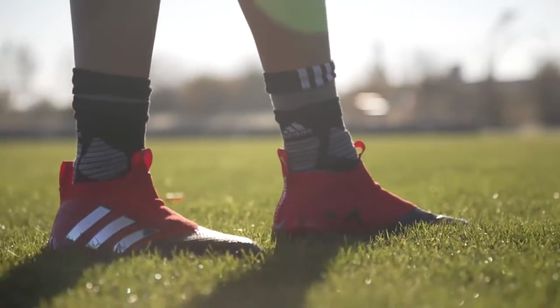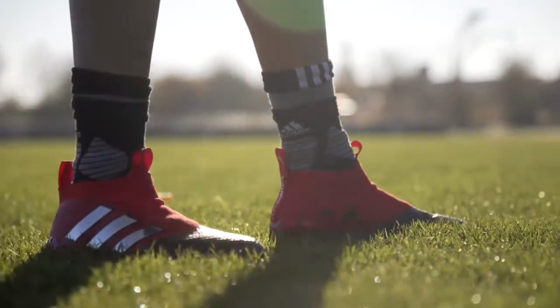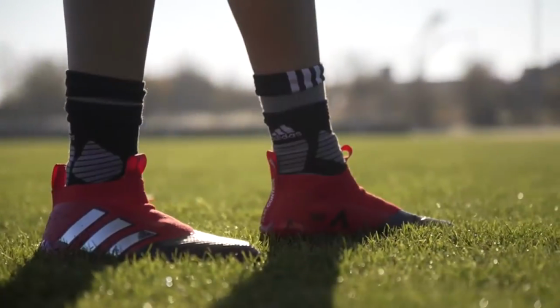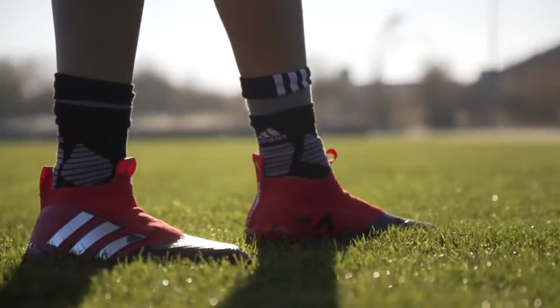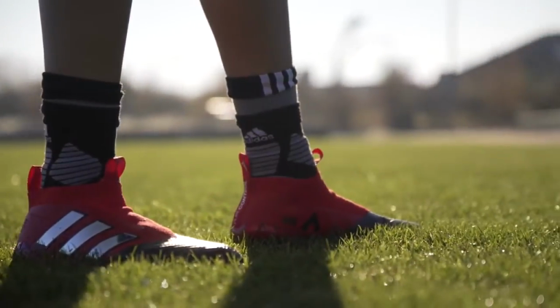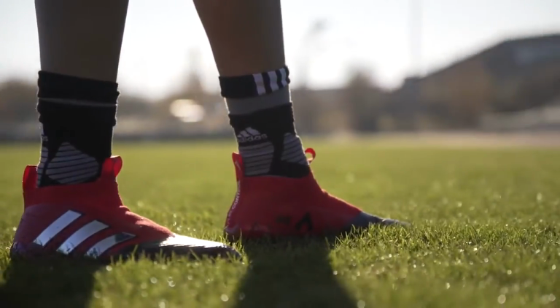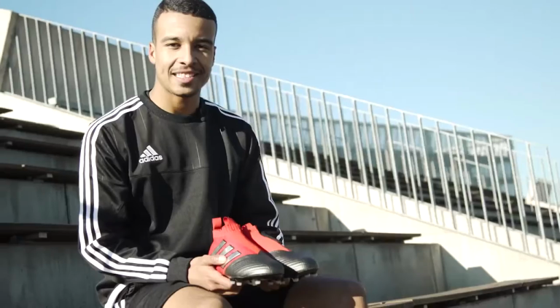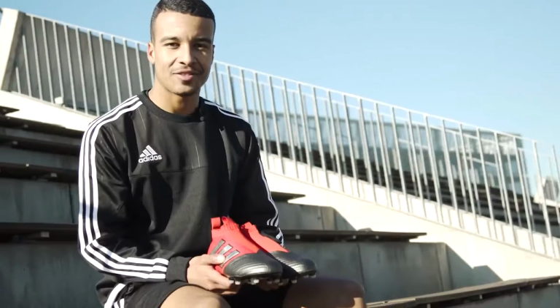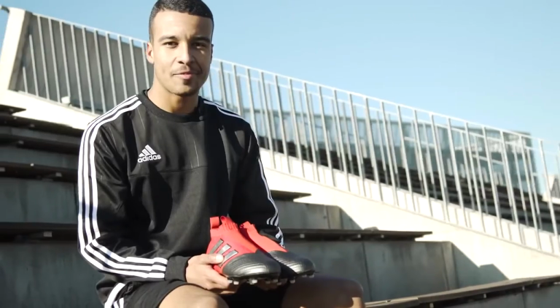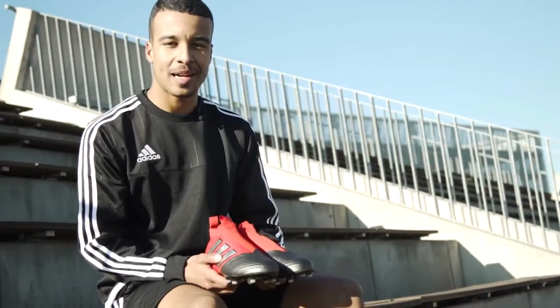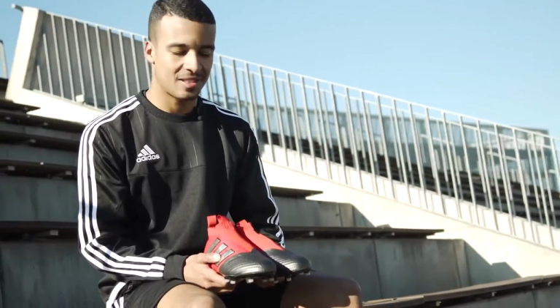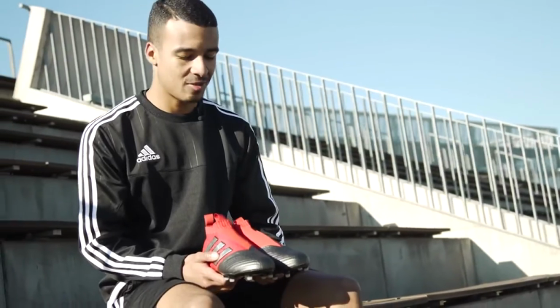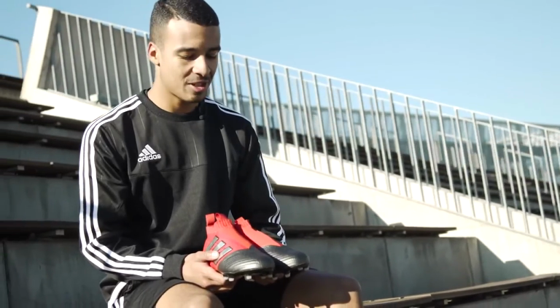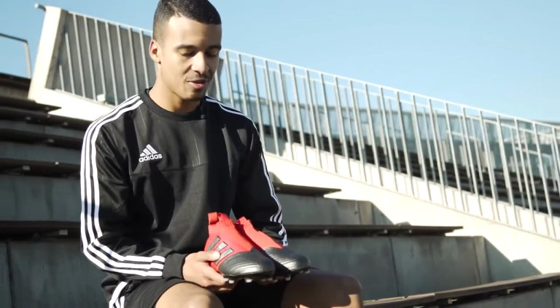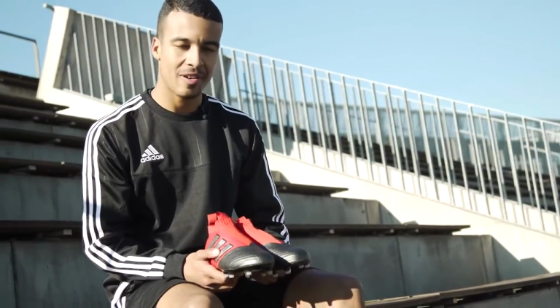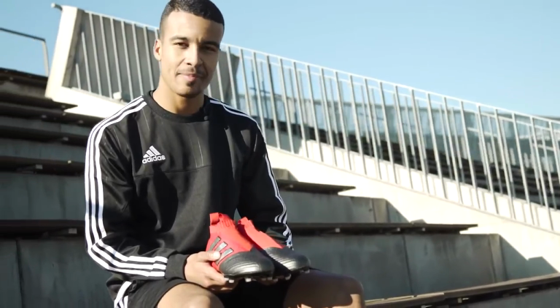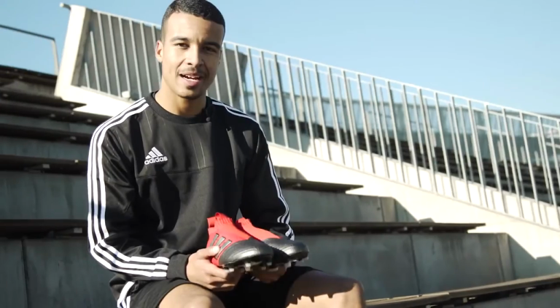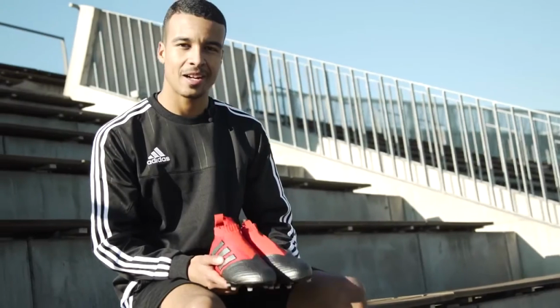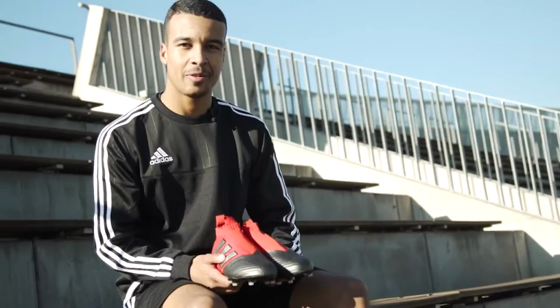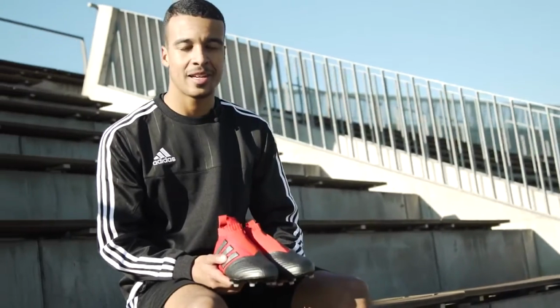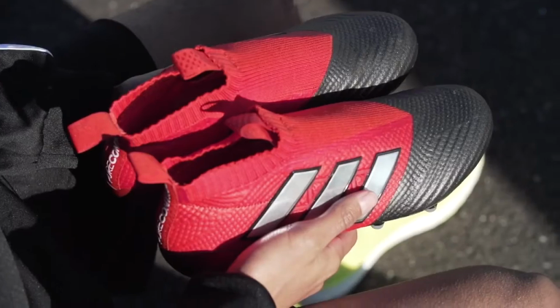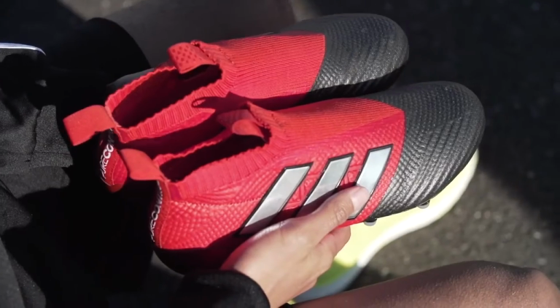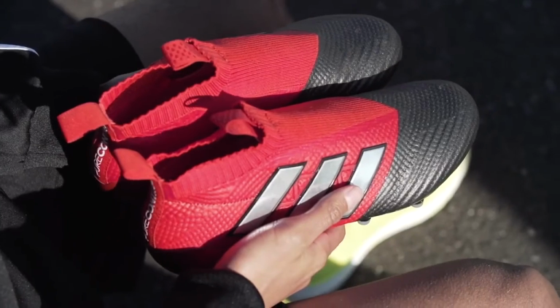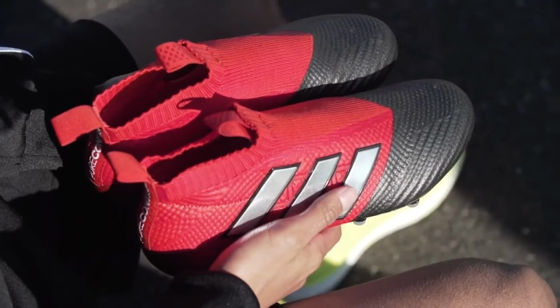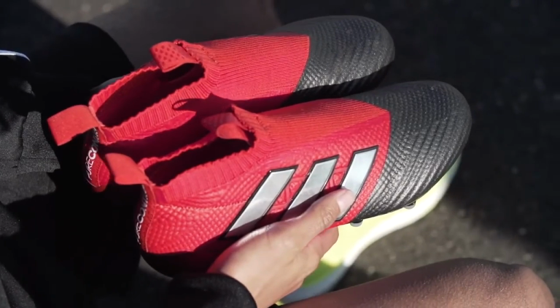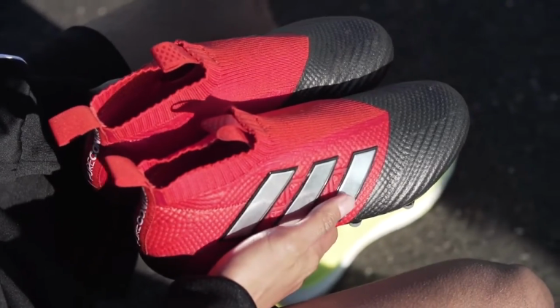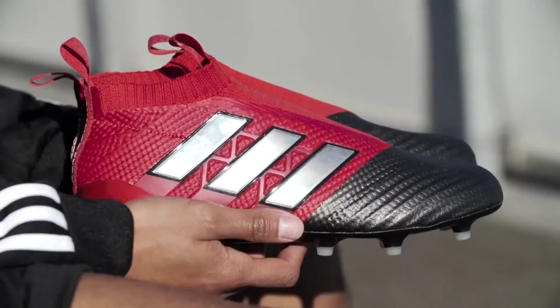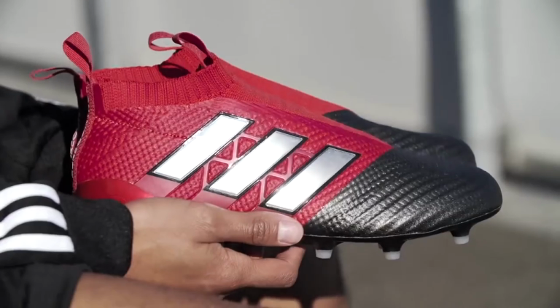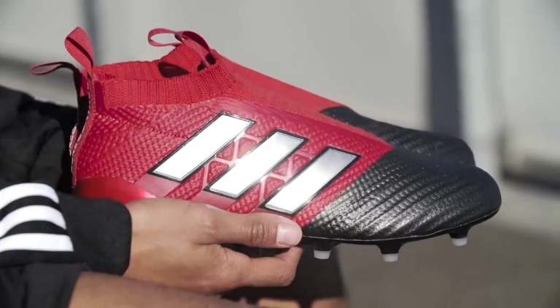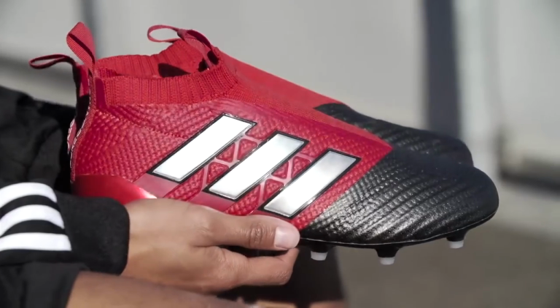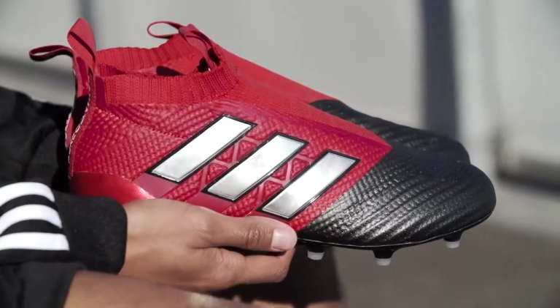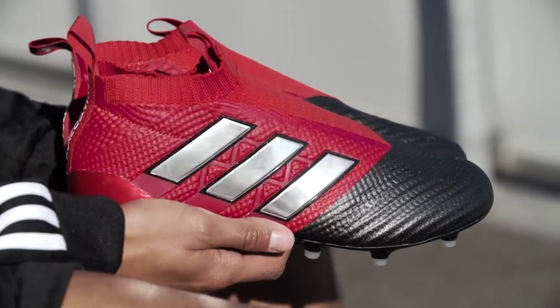As you can see, Adidas has gone back to the traditional red and black colorway, which is featured on my favourite boots, the Predators.